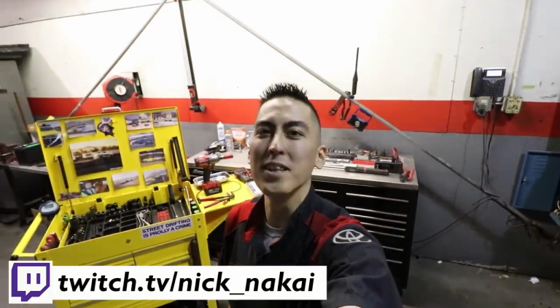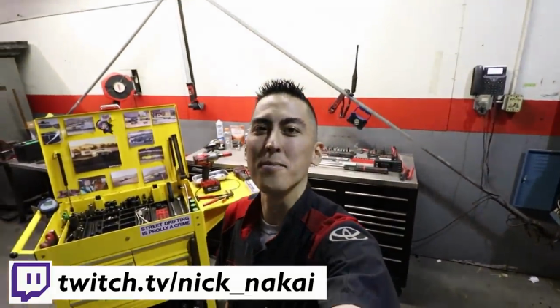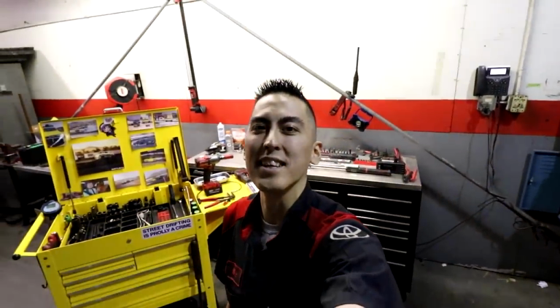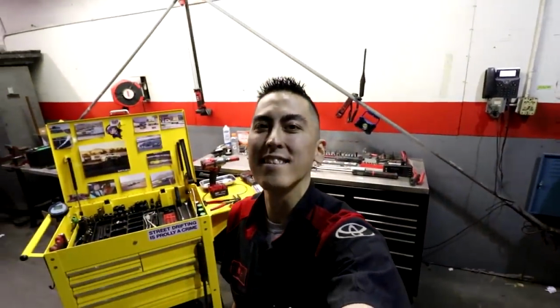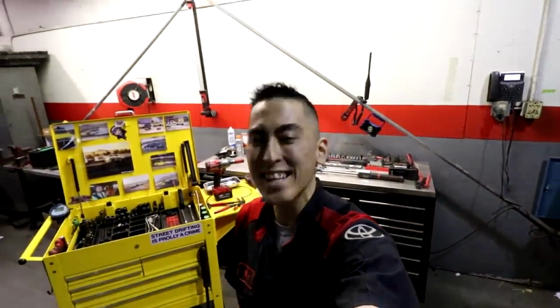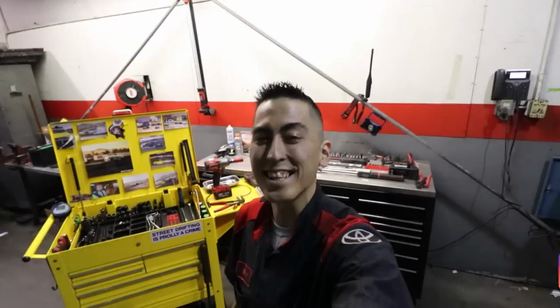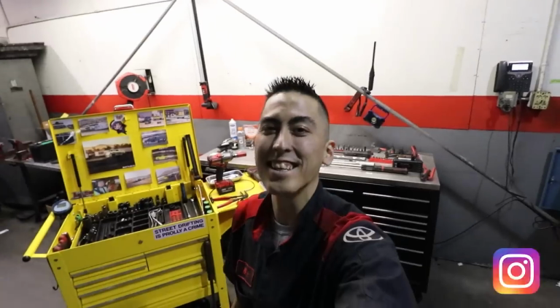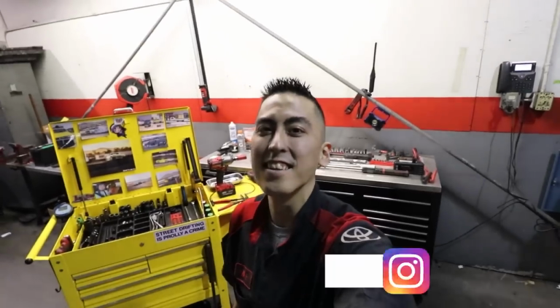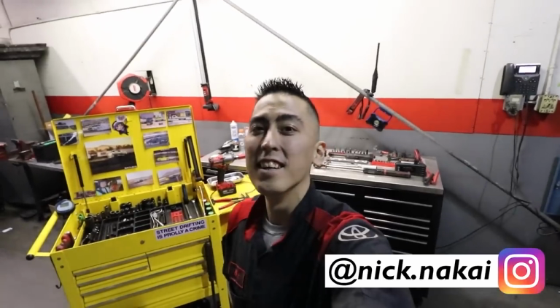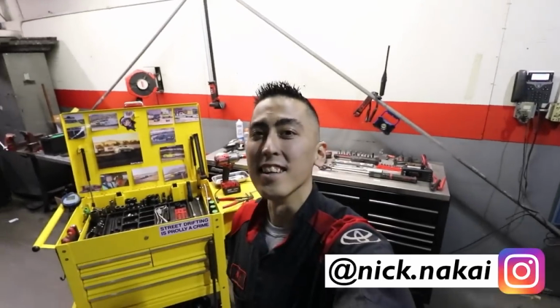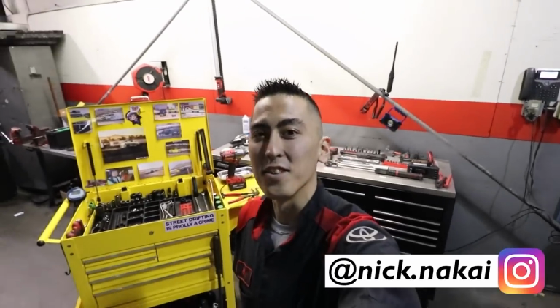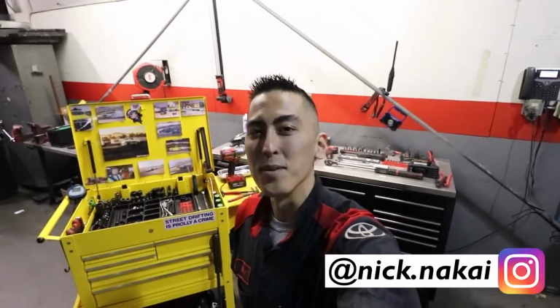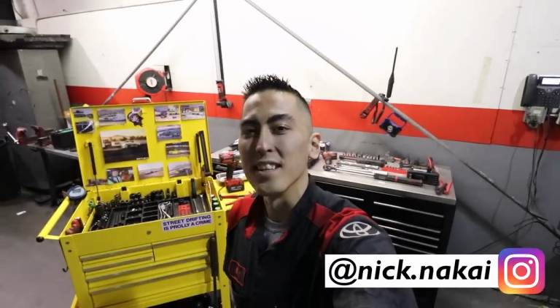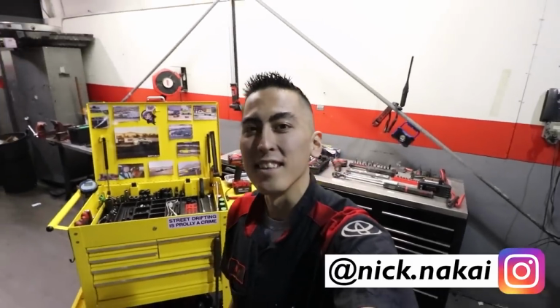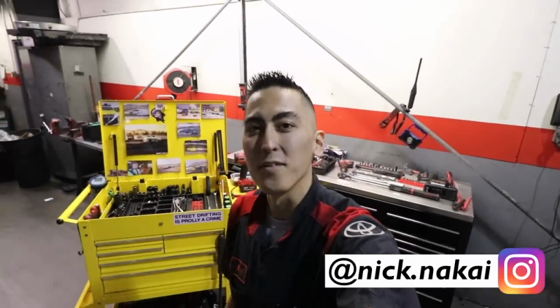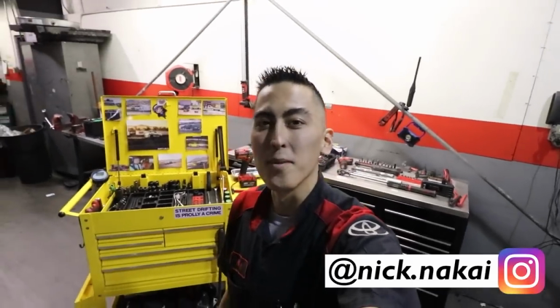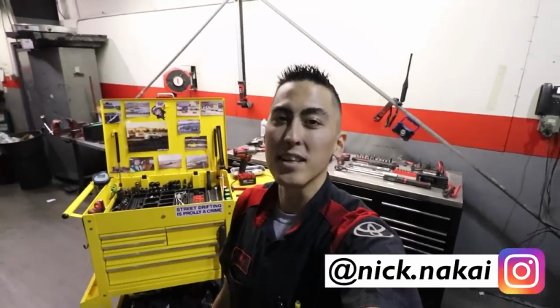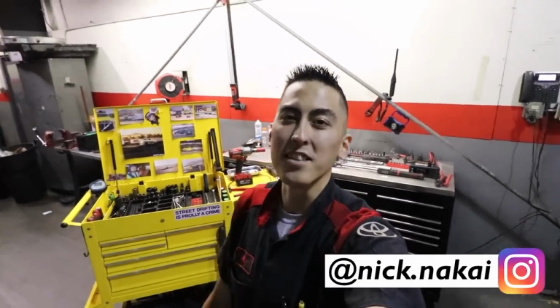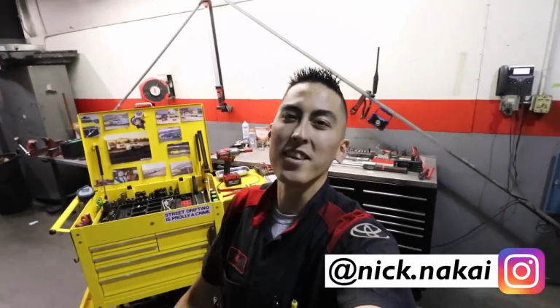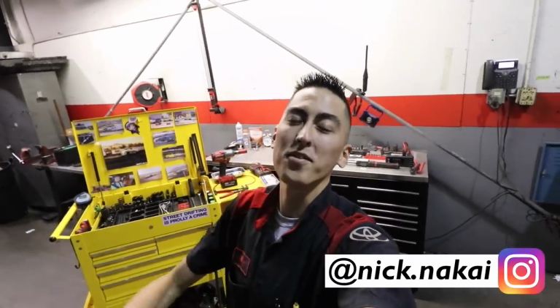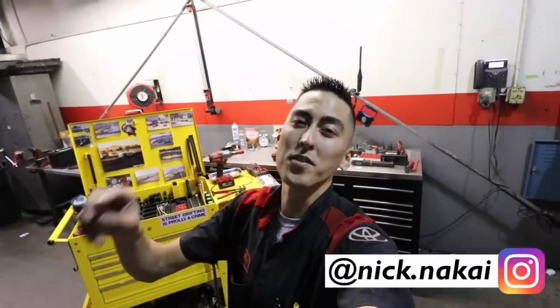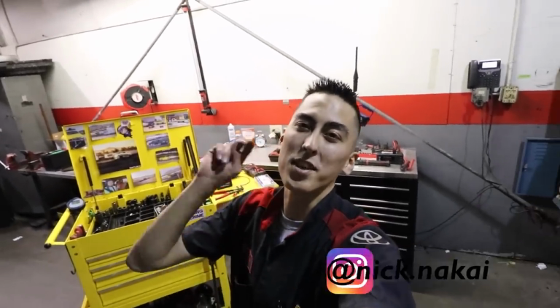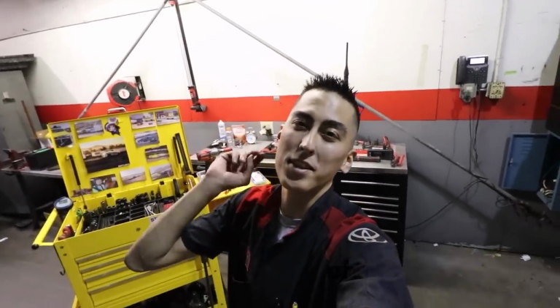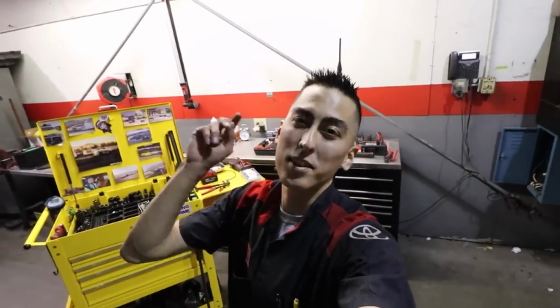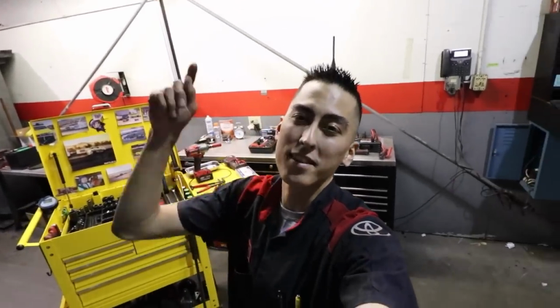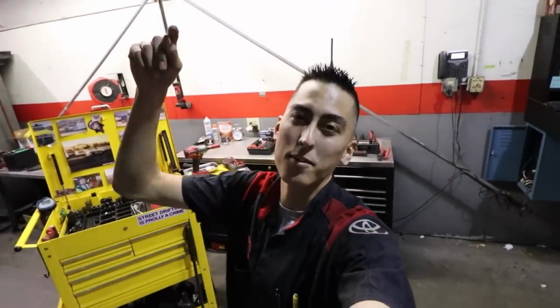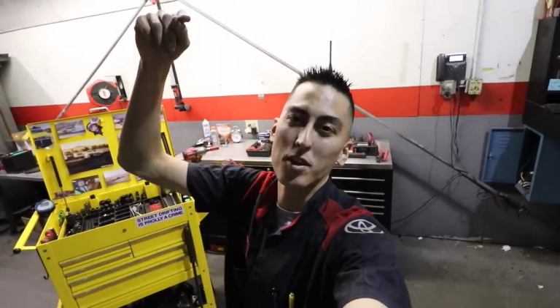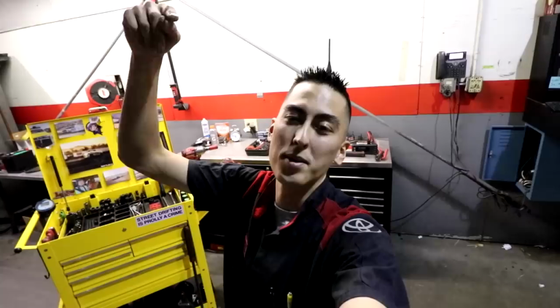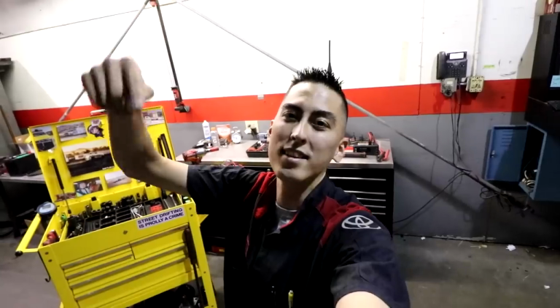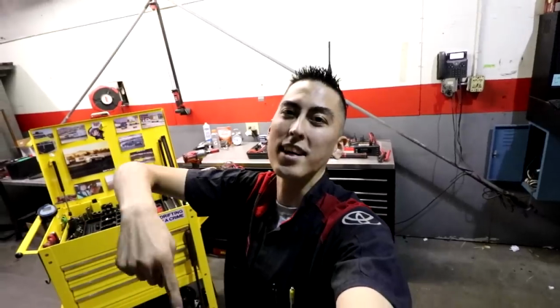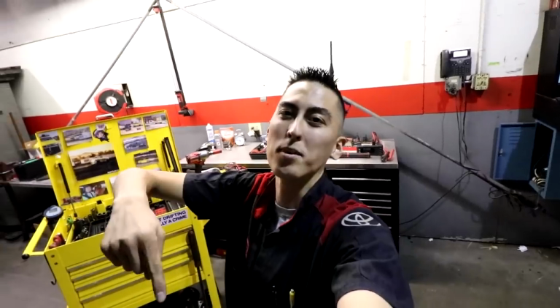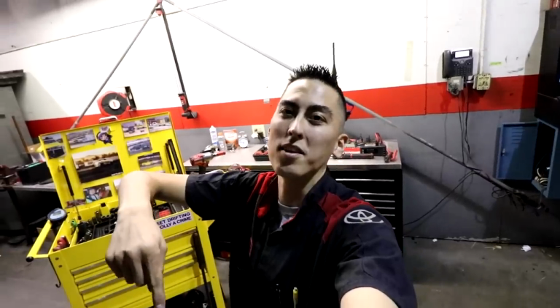What is up guys? Nick Nakai here from Let's Drift Media. Thank you guys for coming back to the channel. If it's your first time here, please hit that subscribe button down below.